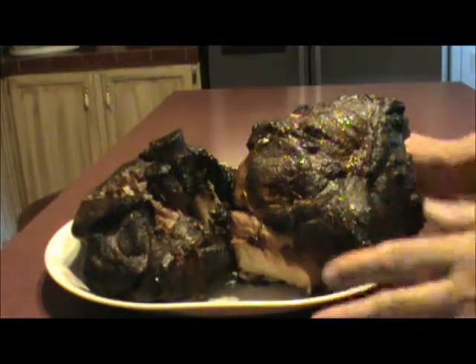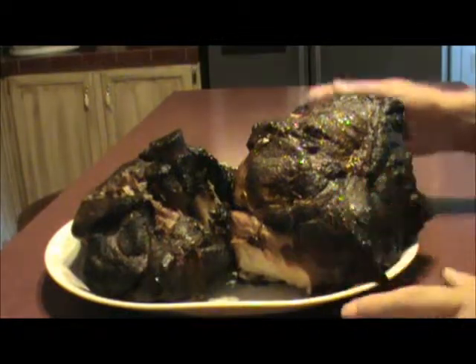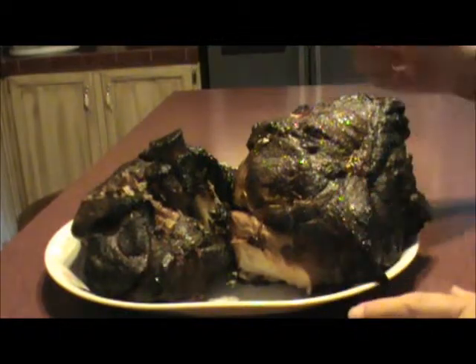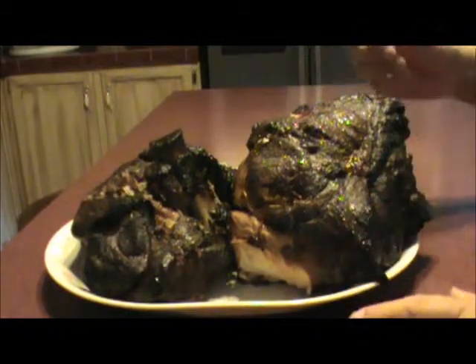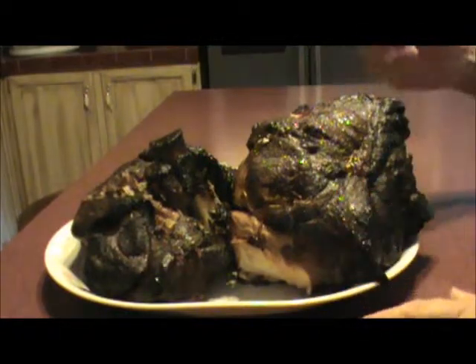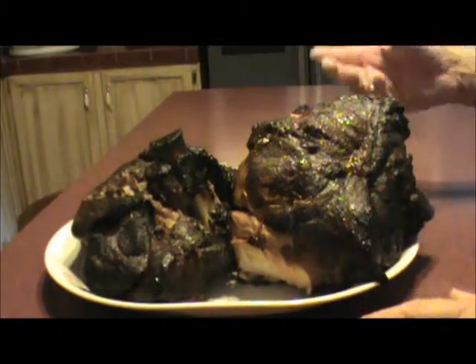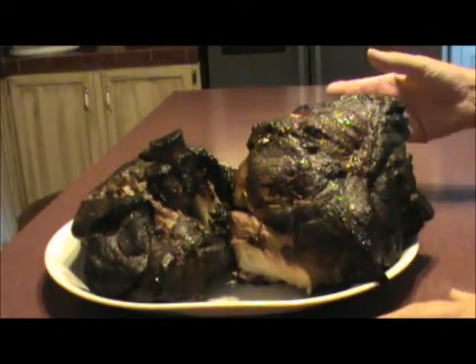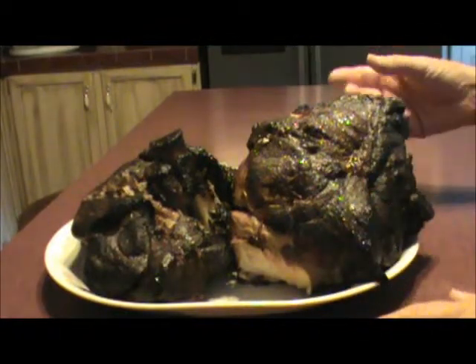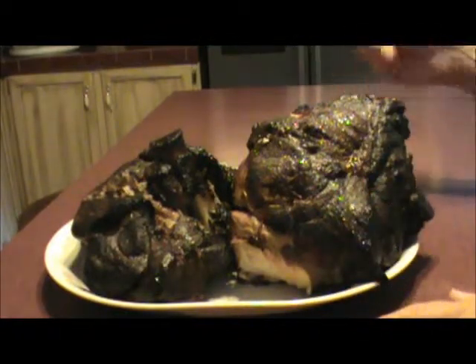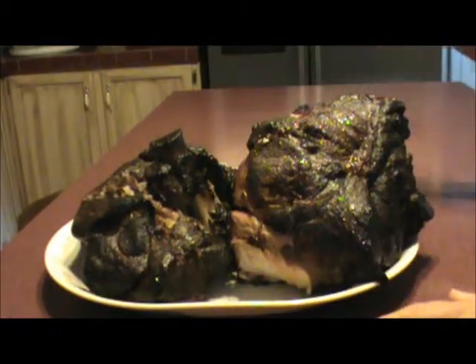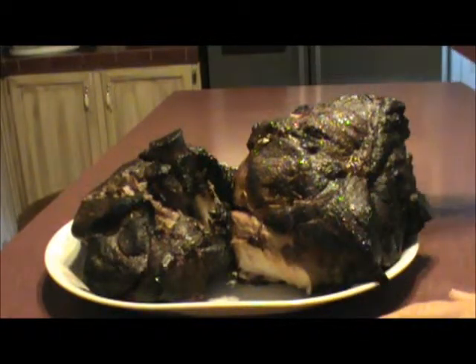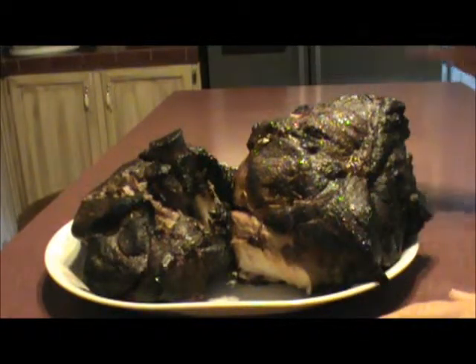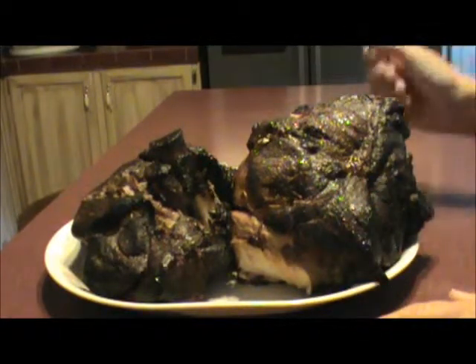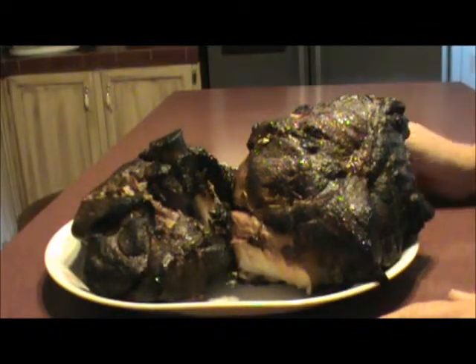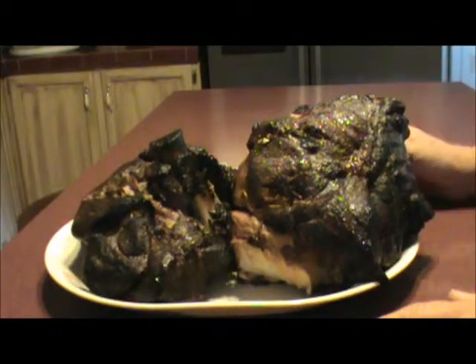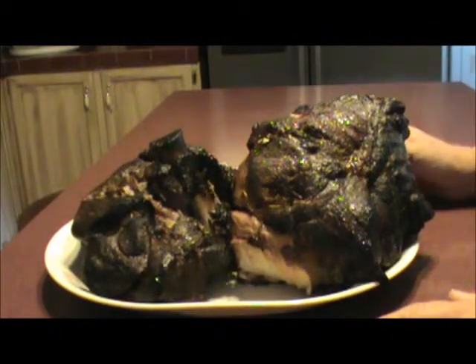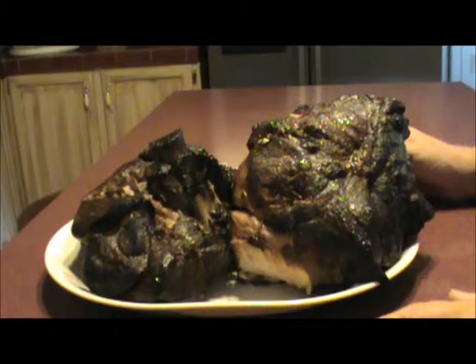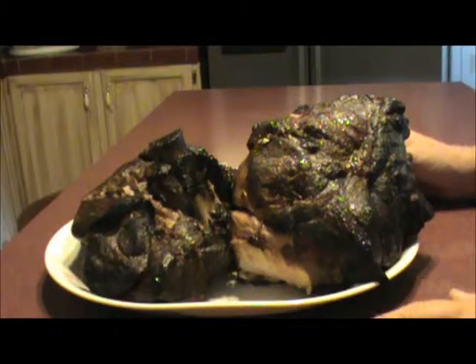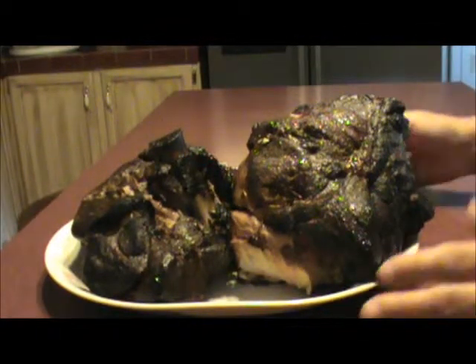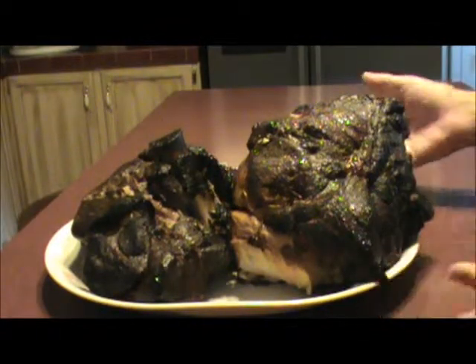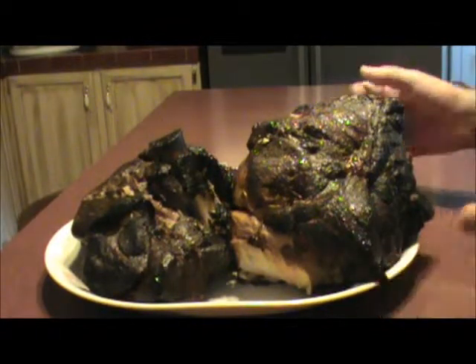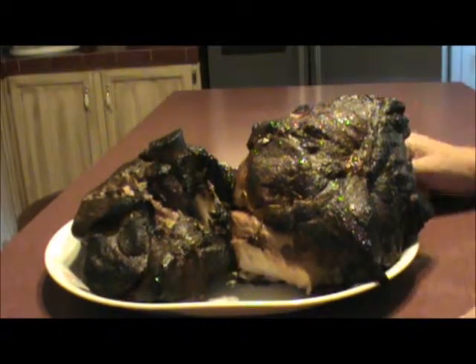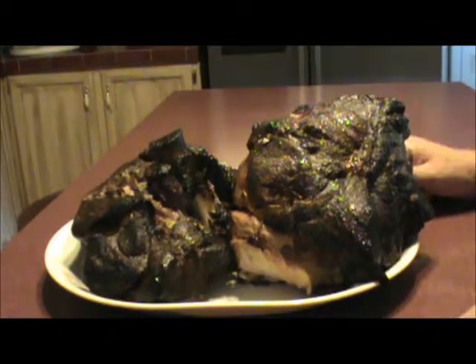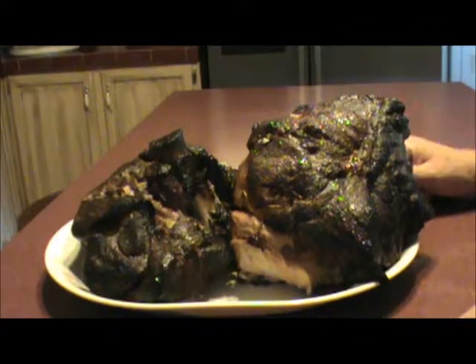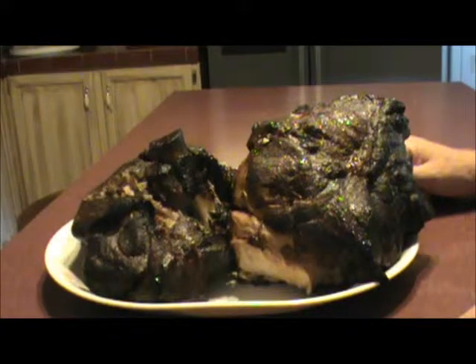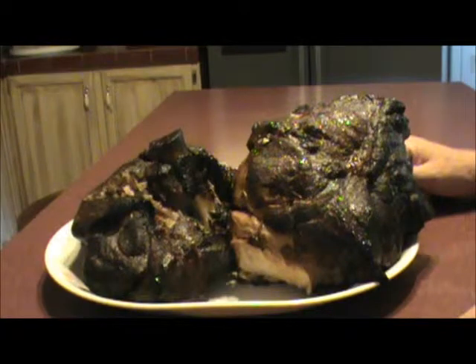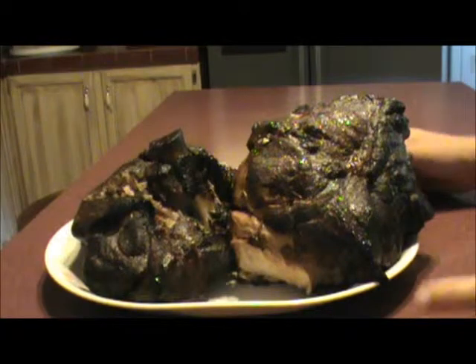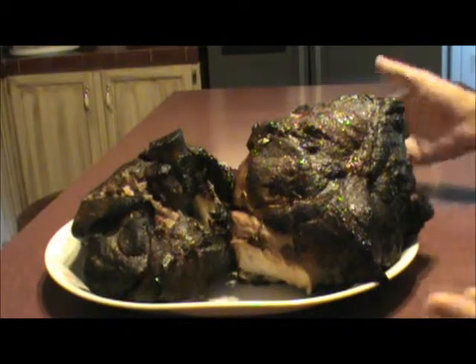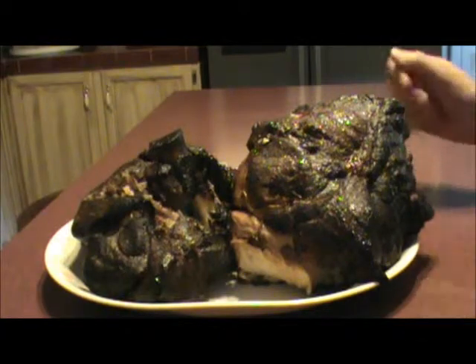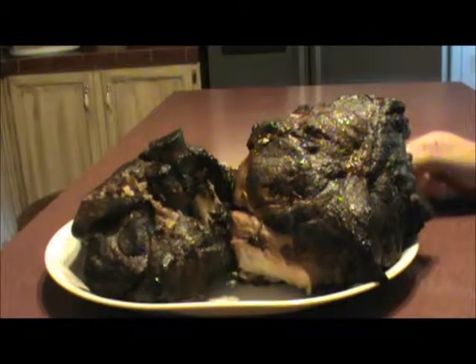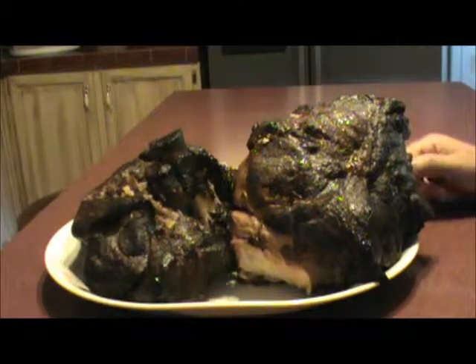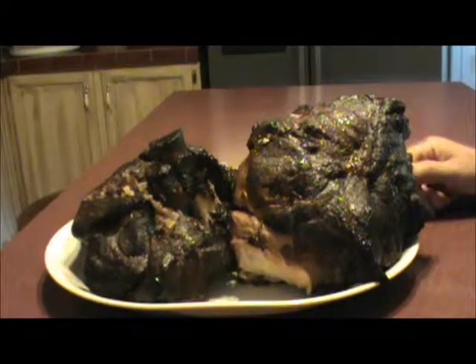As we want it, we'll pull it out, thaw the meat out, put our favorite barbecue sauce on it, and there you have pulled pork sandwiches.